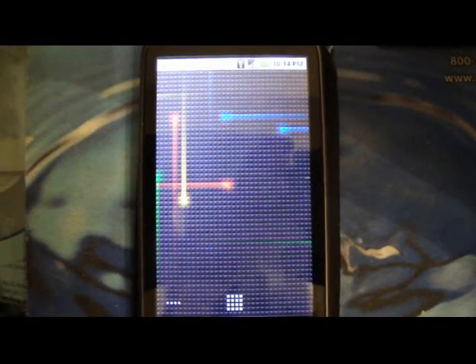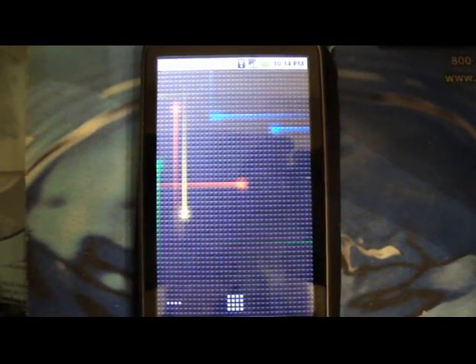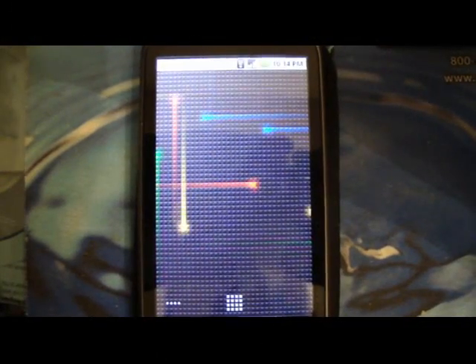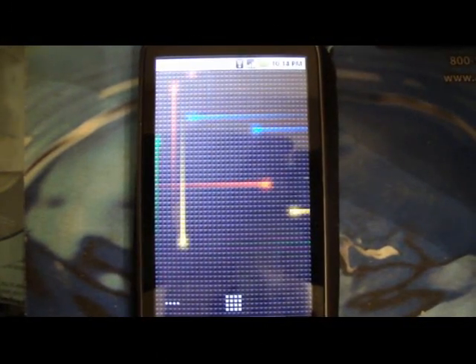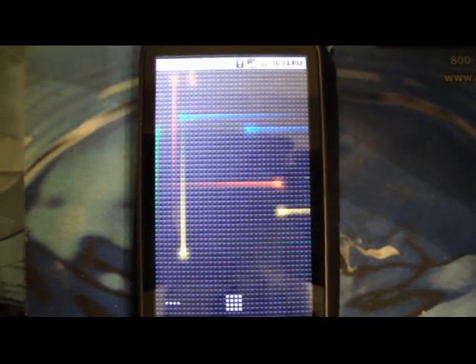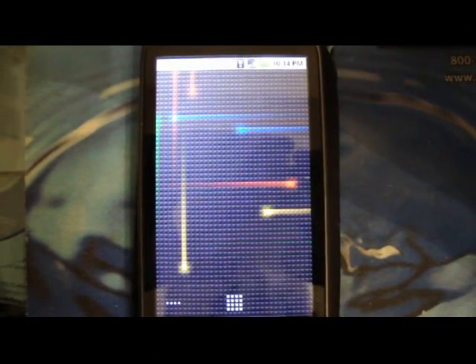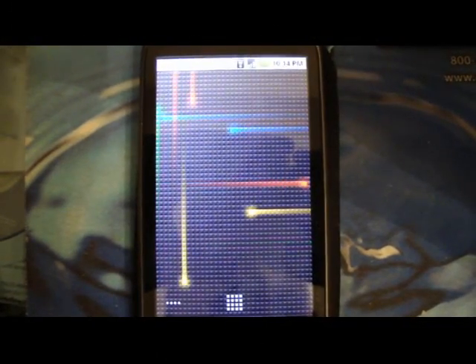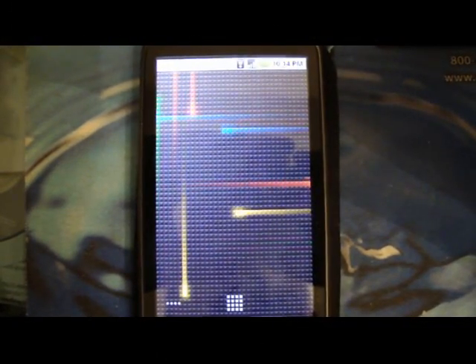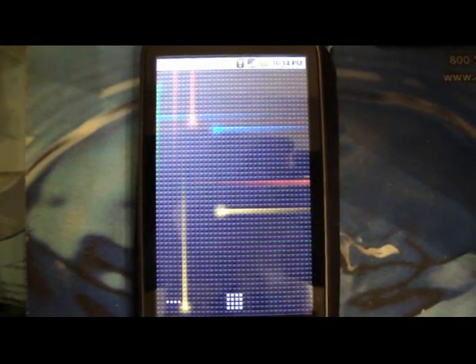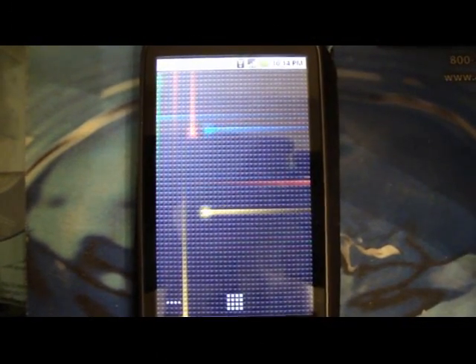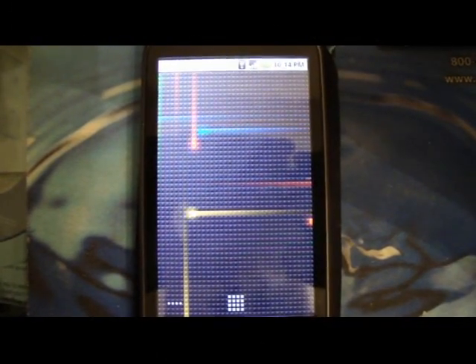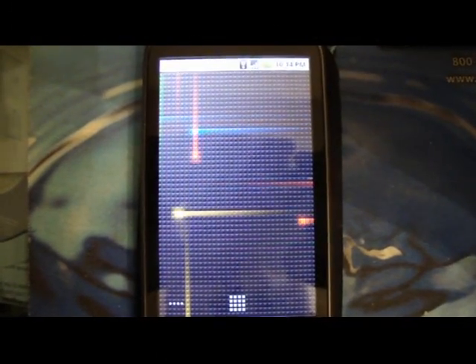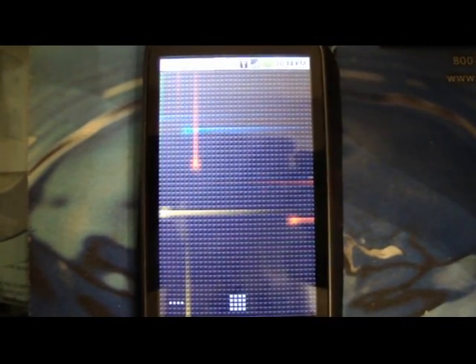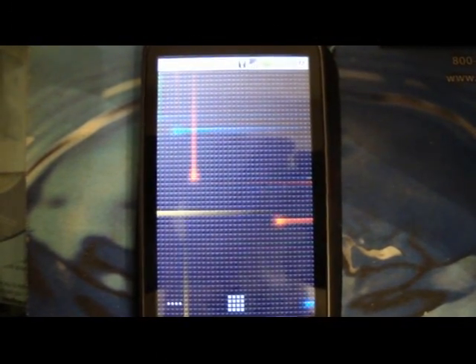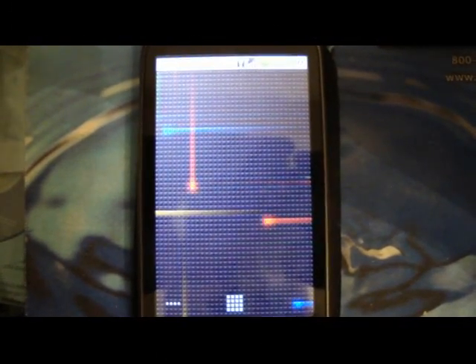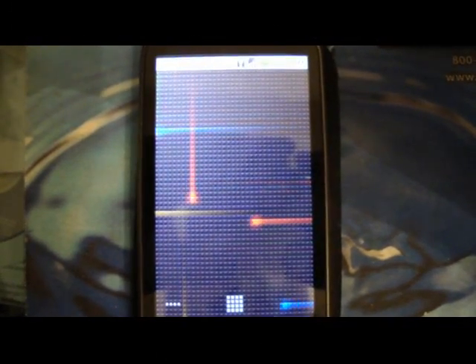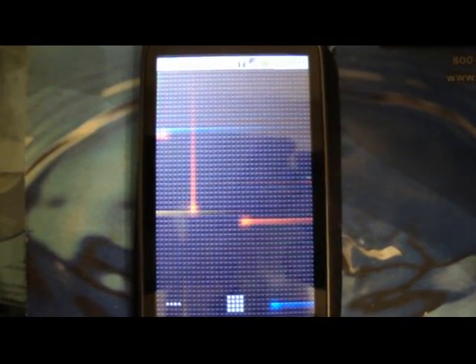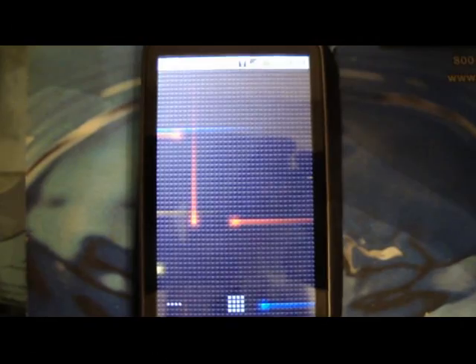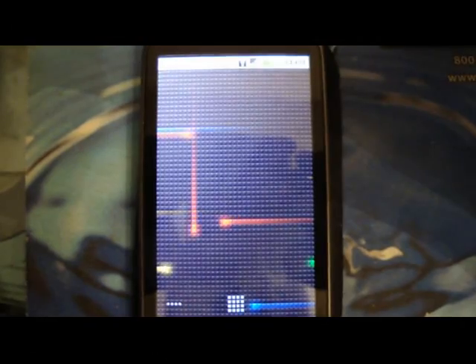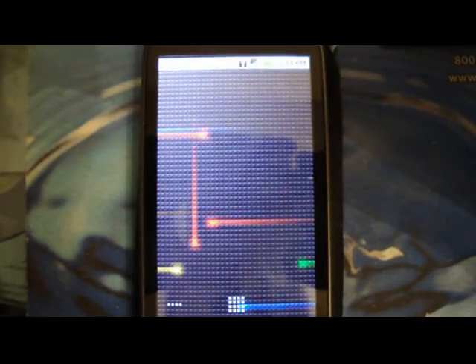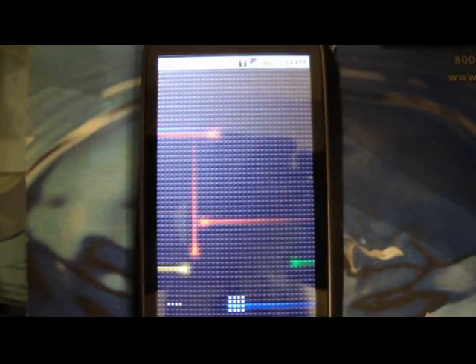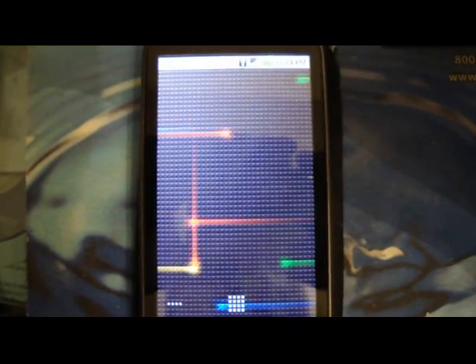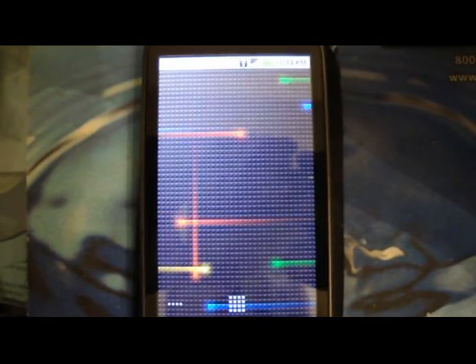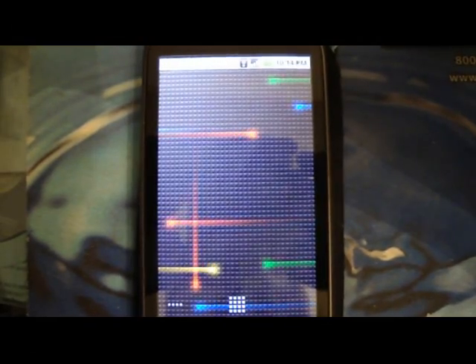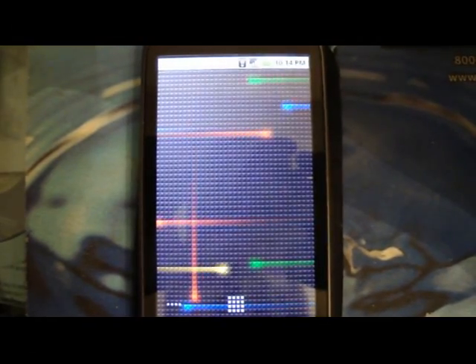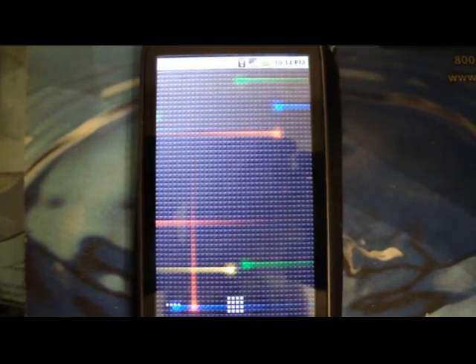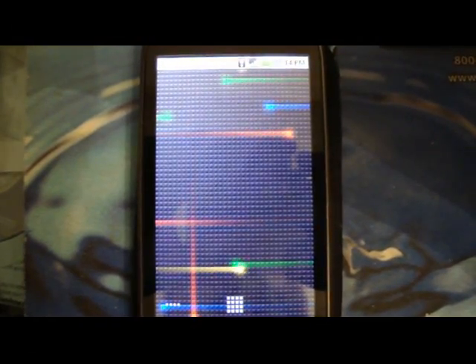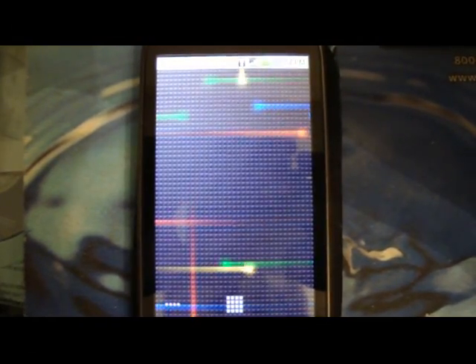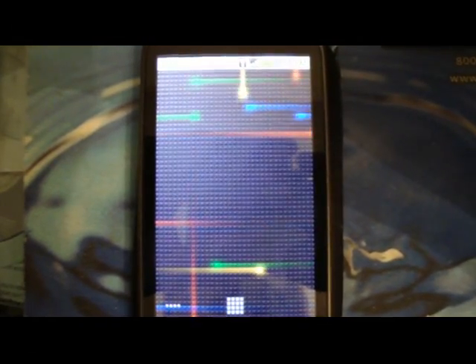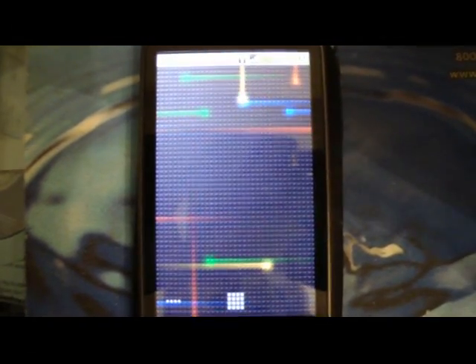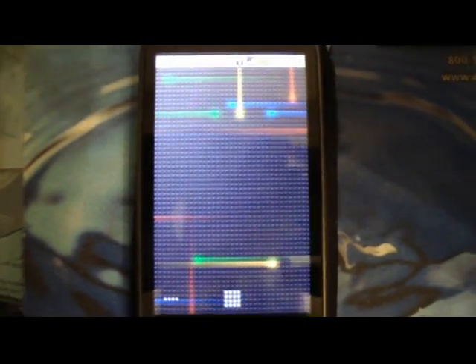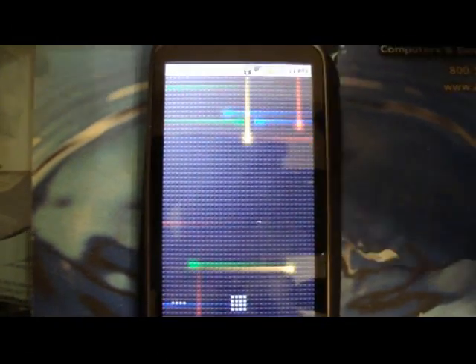Hey everybody, this is Christian from Android Anarchy and today we're going to be taking a look at a little trick I found on the Google homepage.